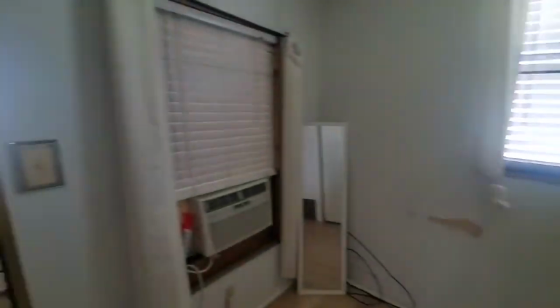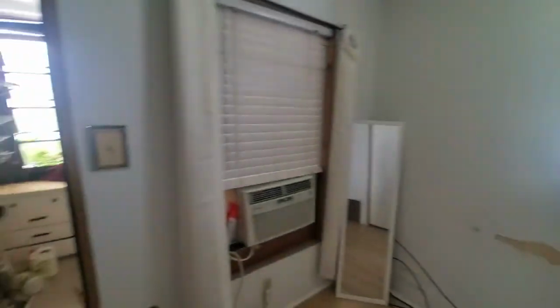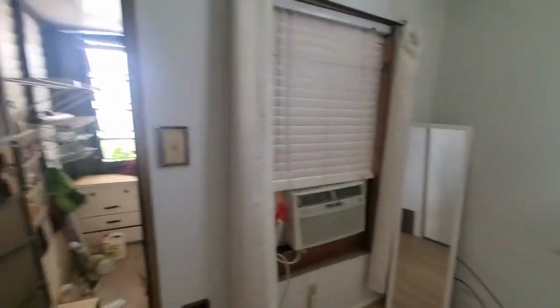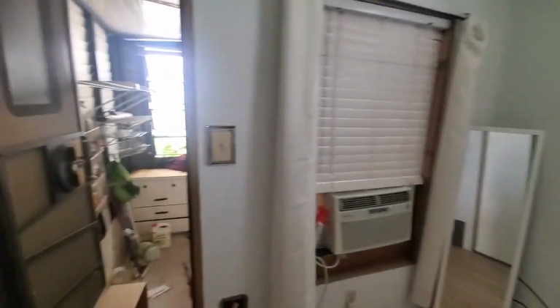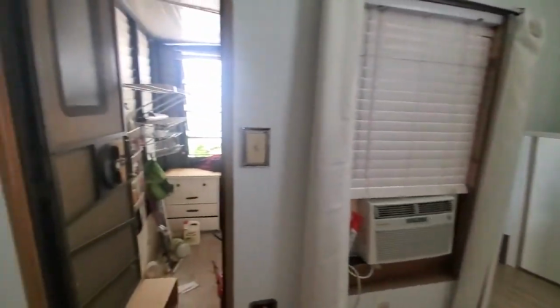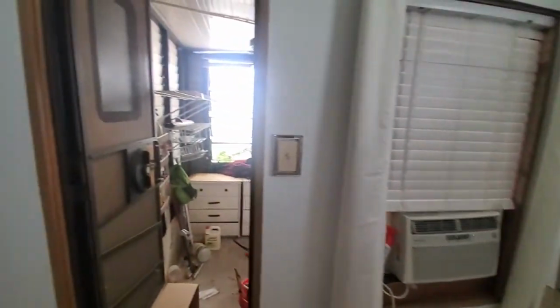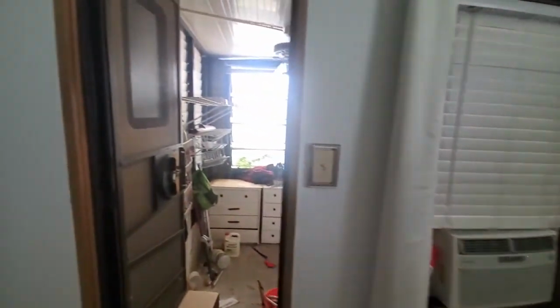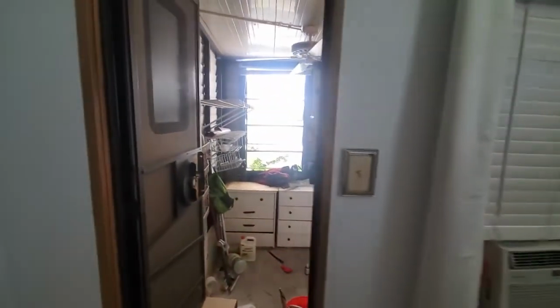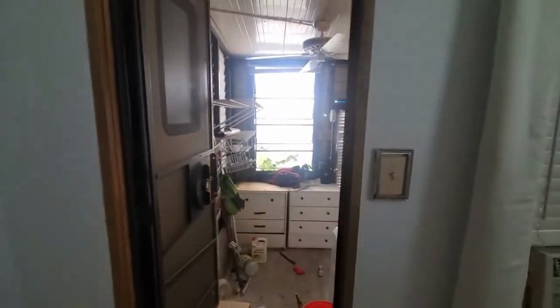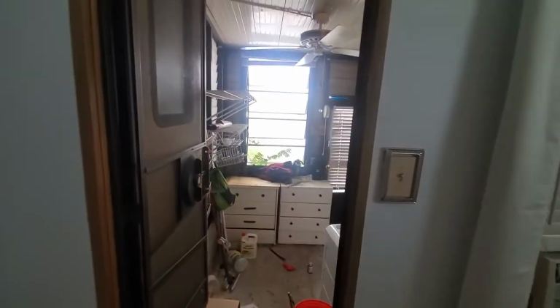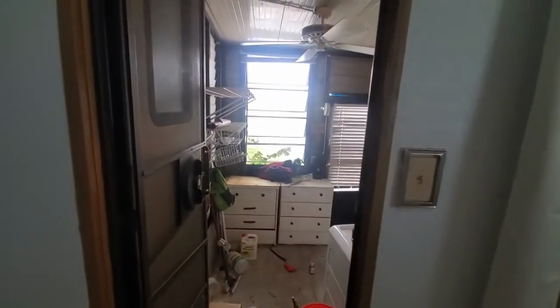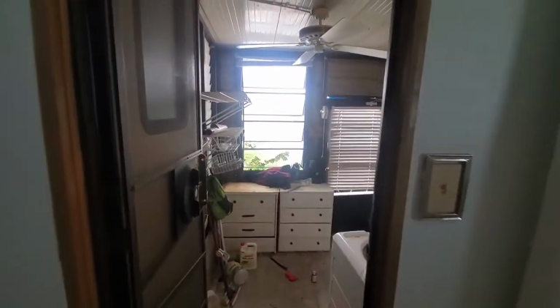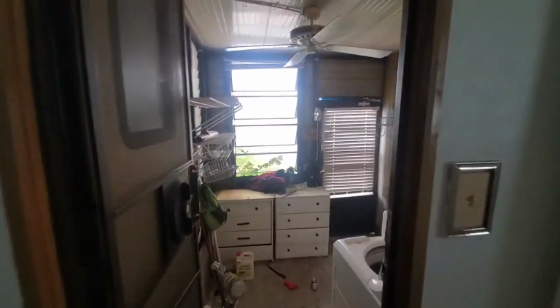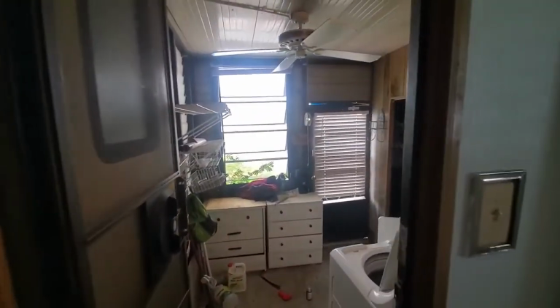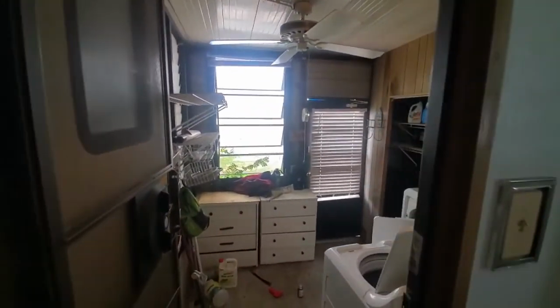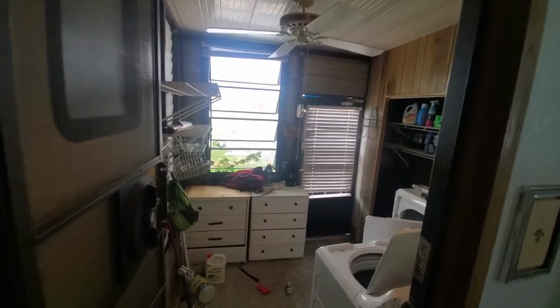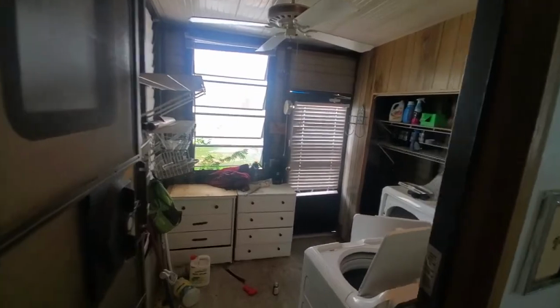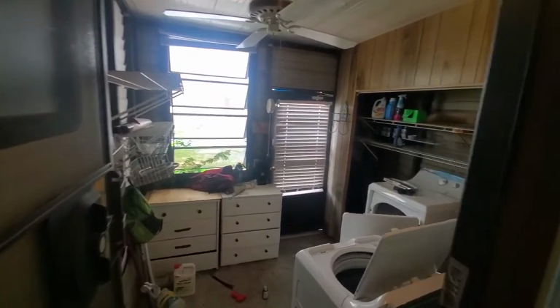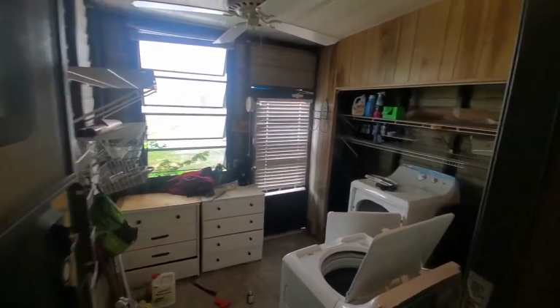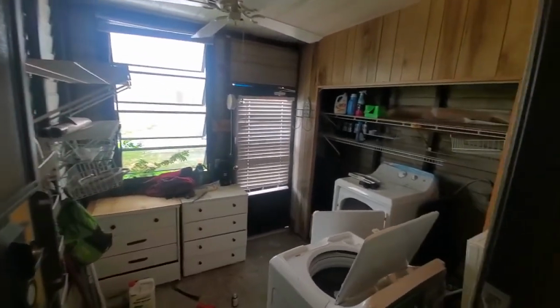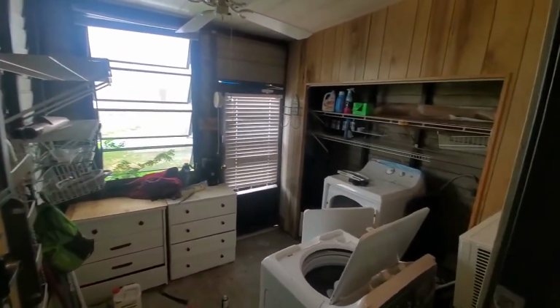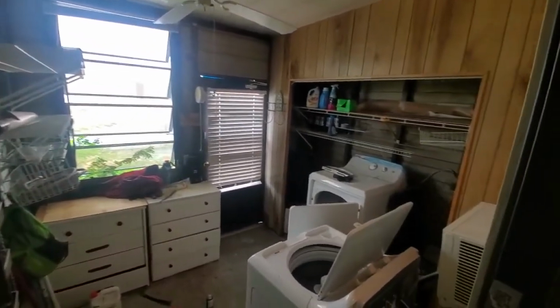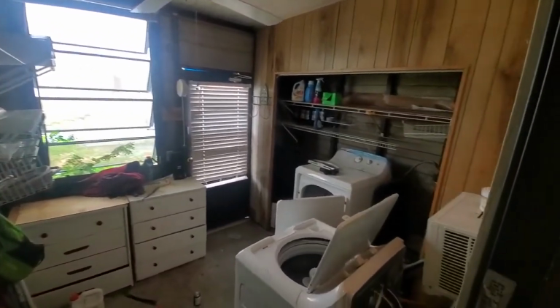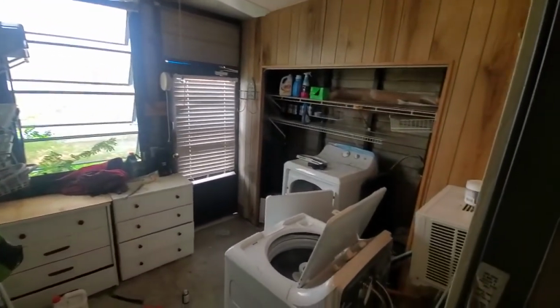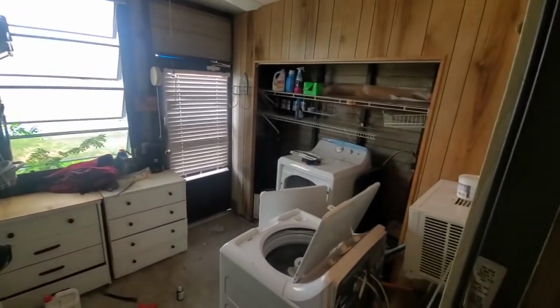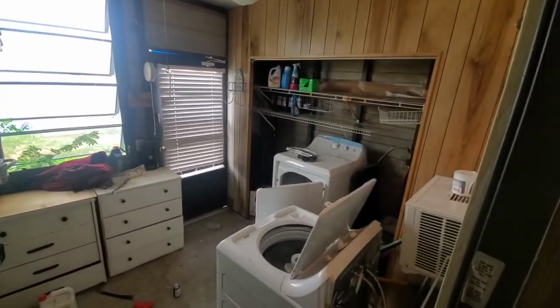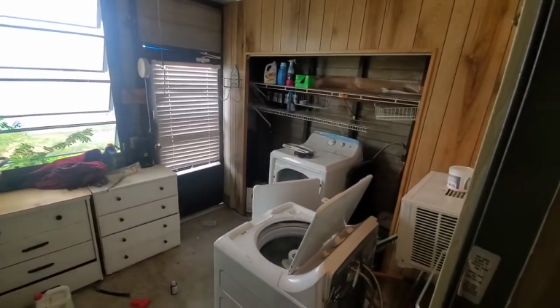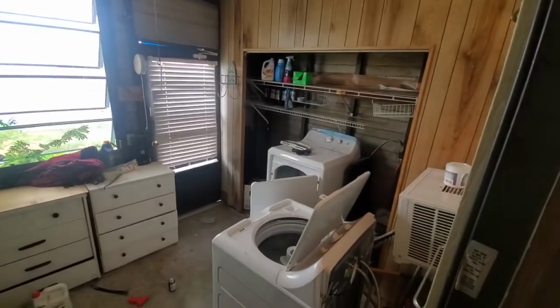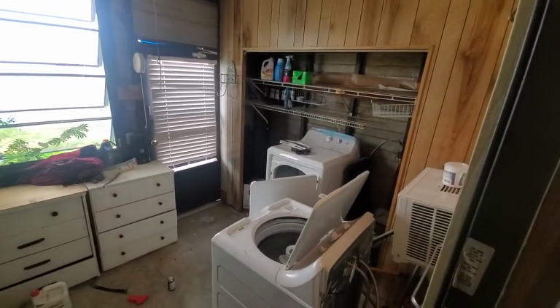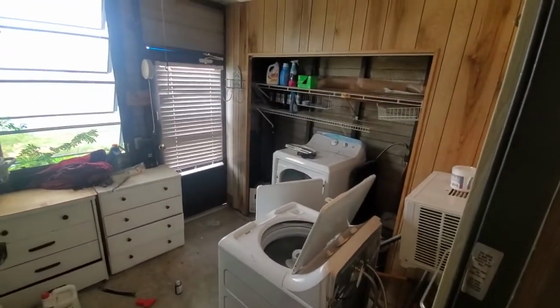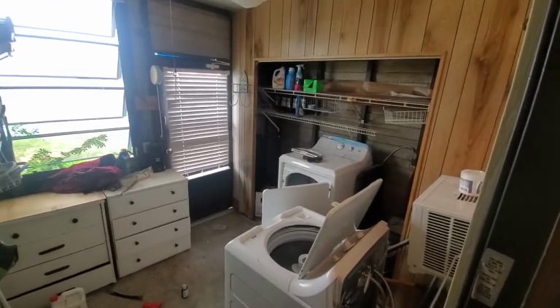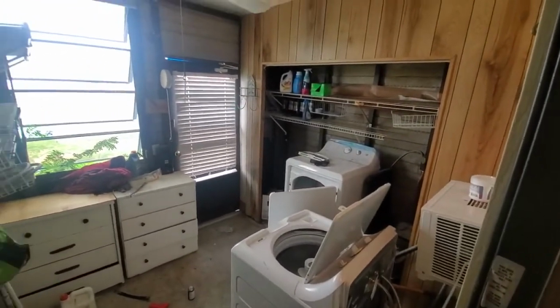And then this is your laundry room slash storage area. You have a washer and dryer.